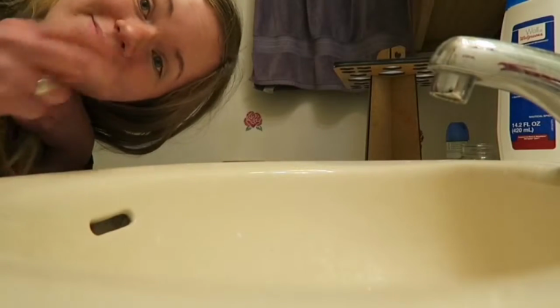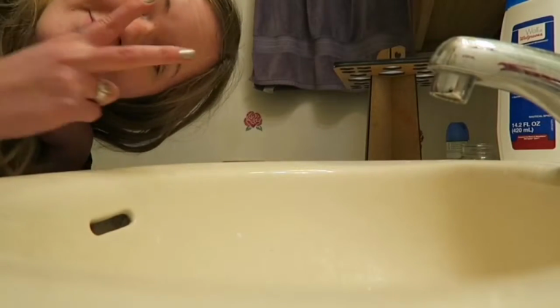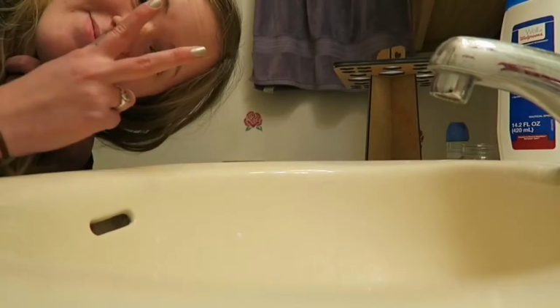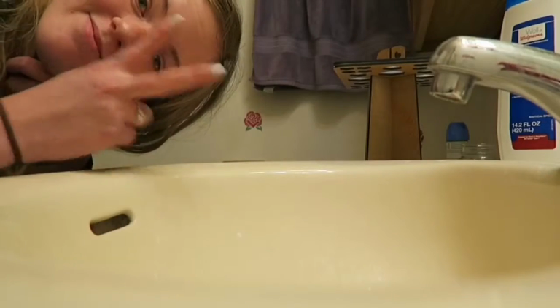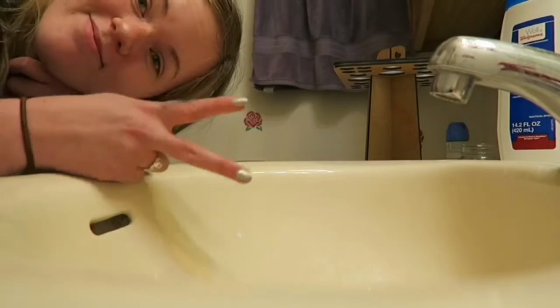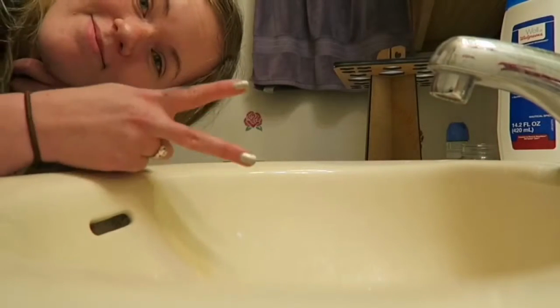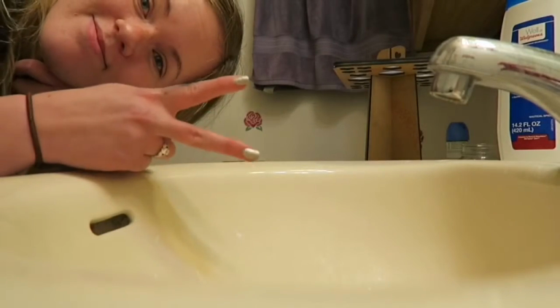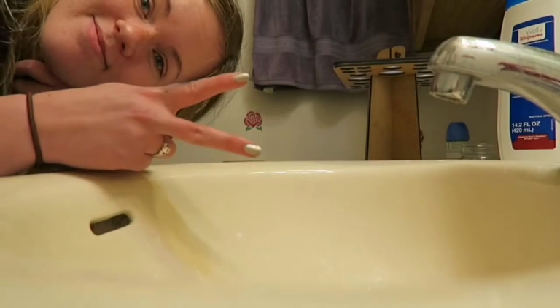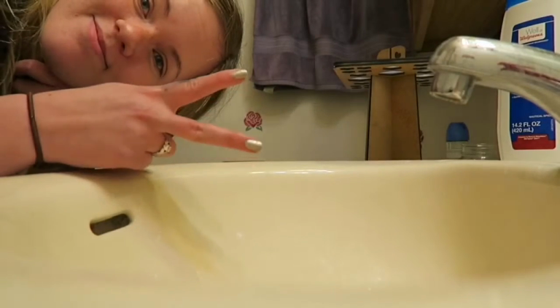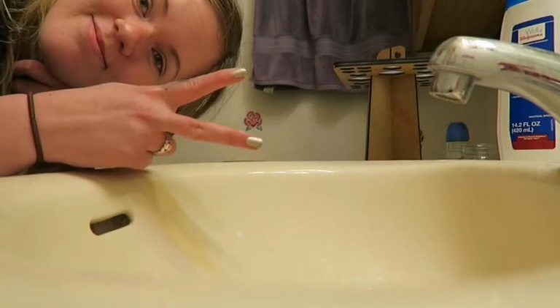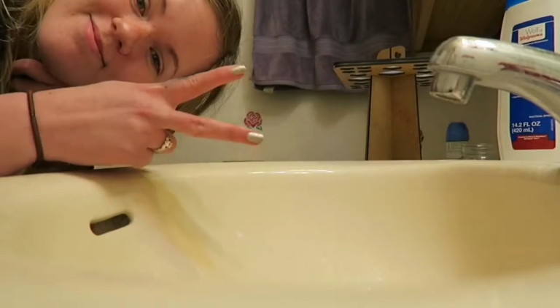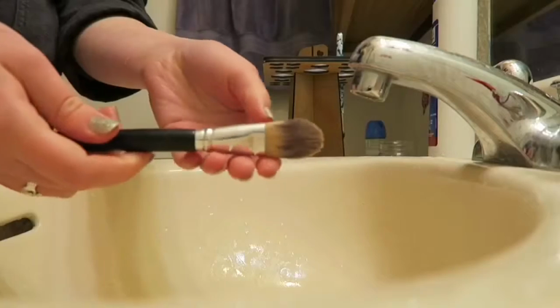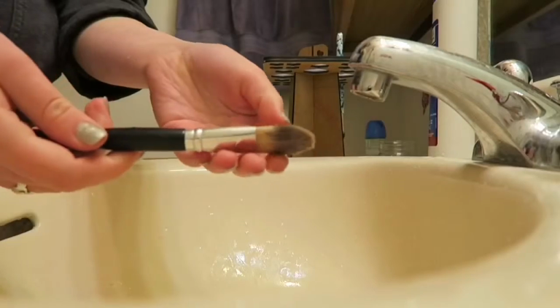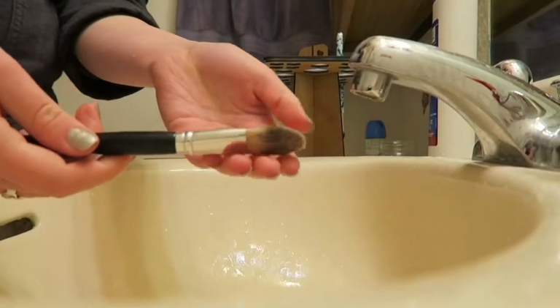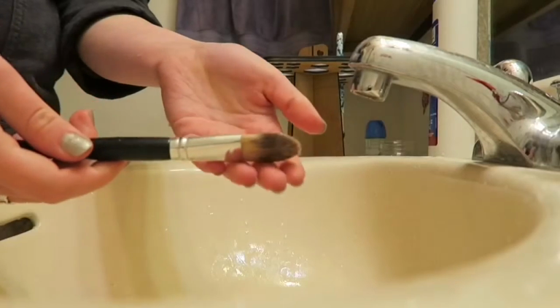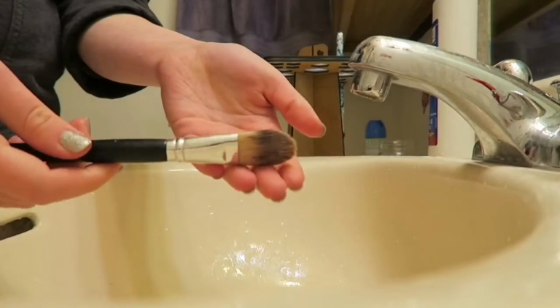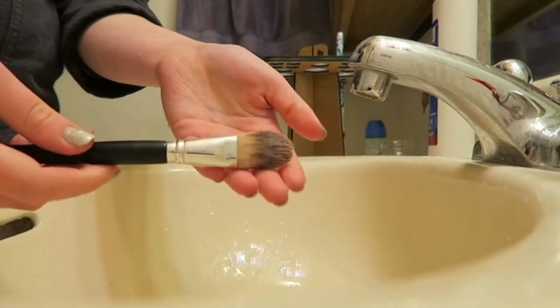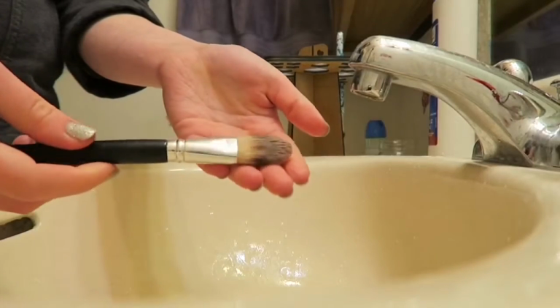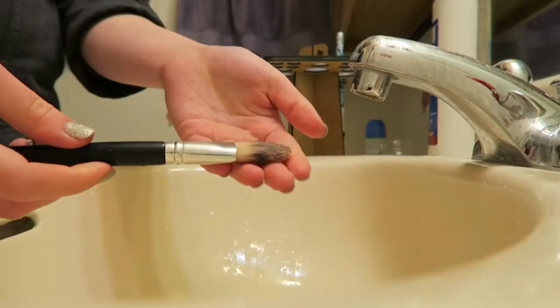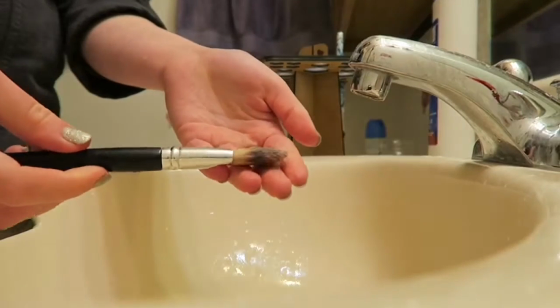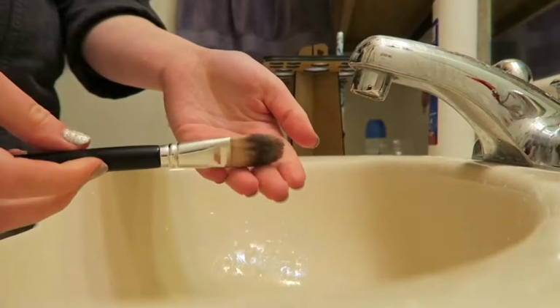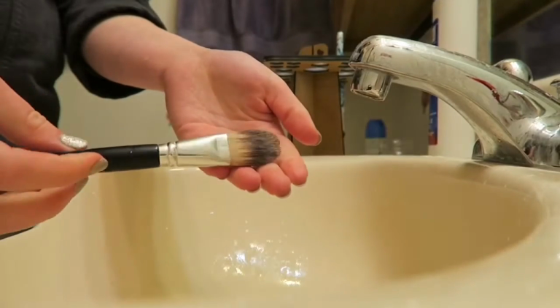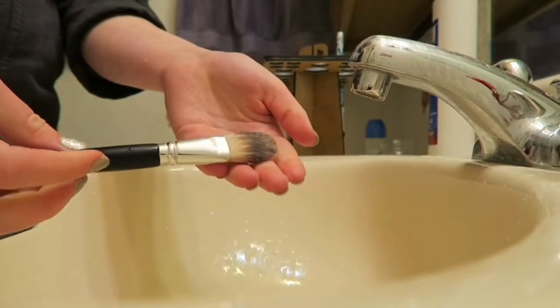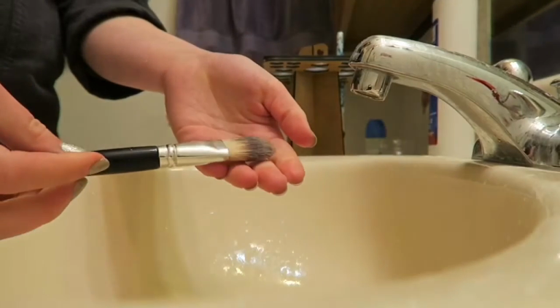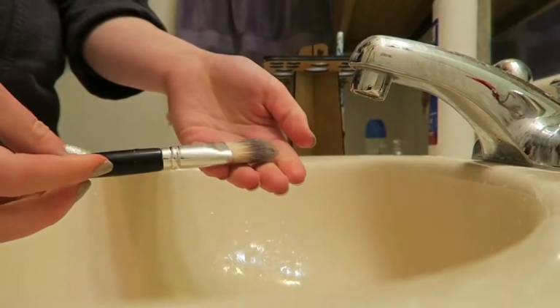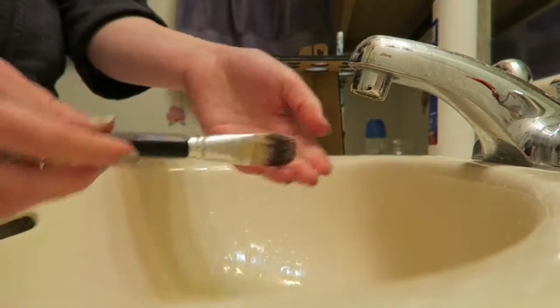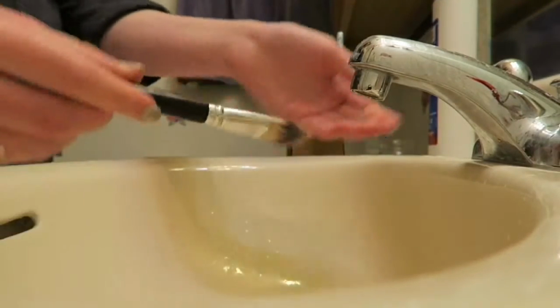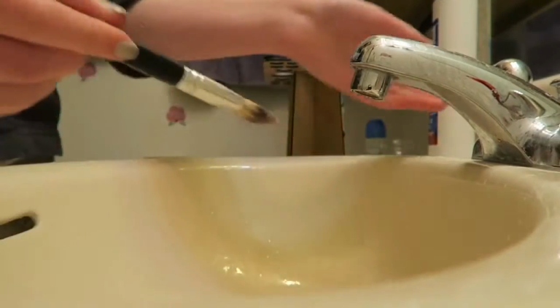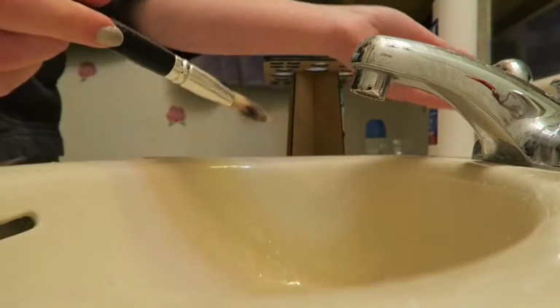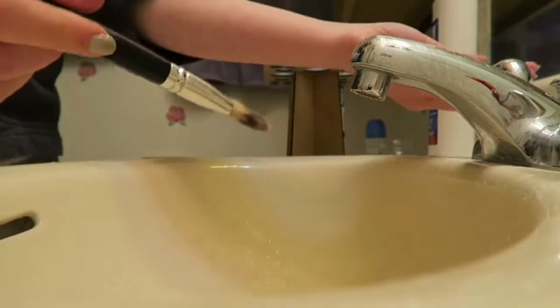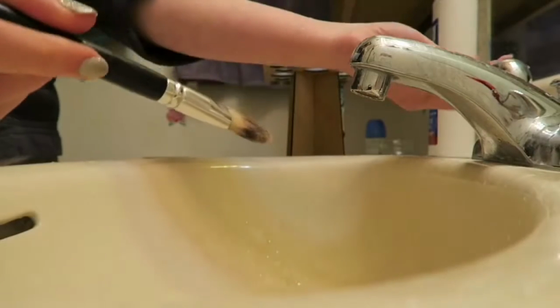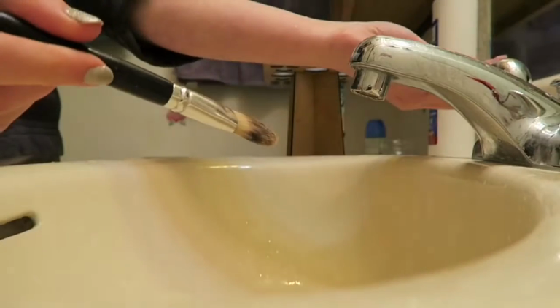What up everybody, it's Jo, and I'm going to show you how I clean my makeup brushes.